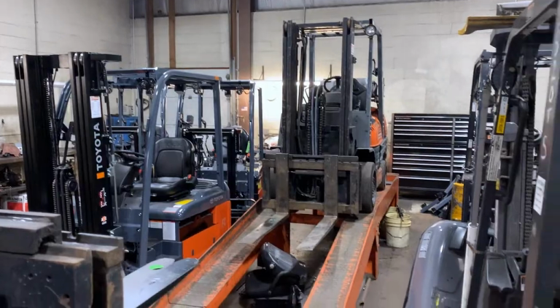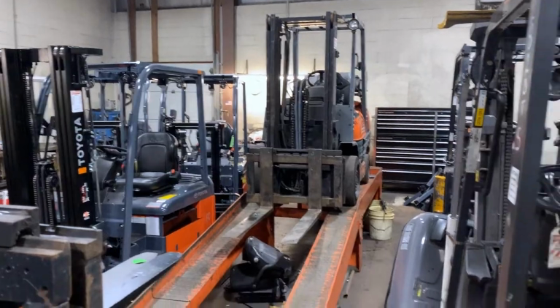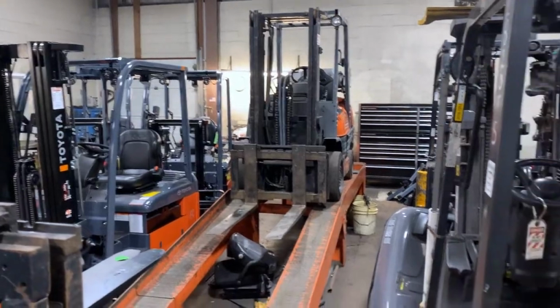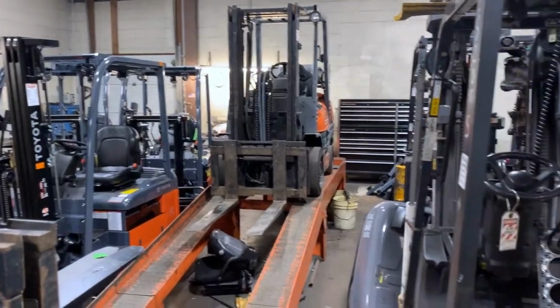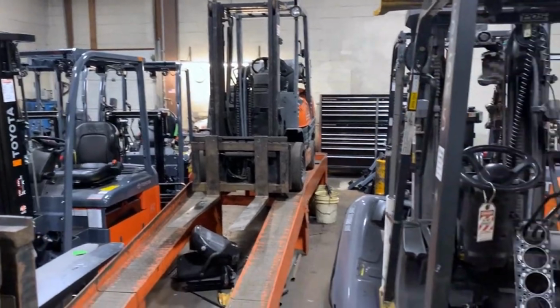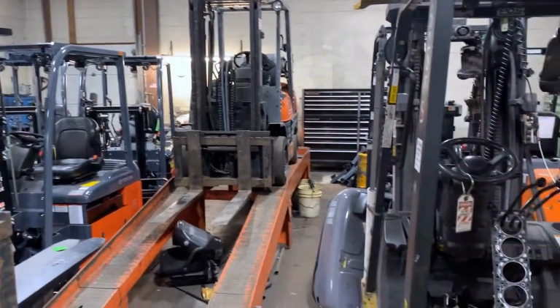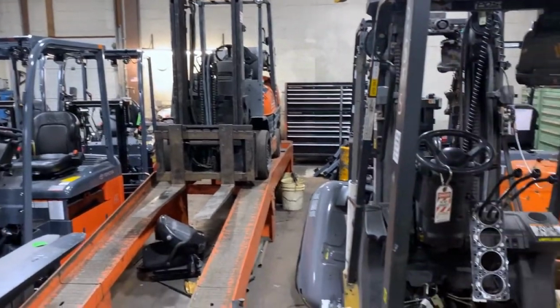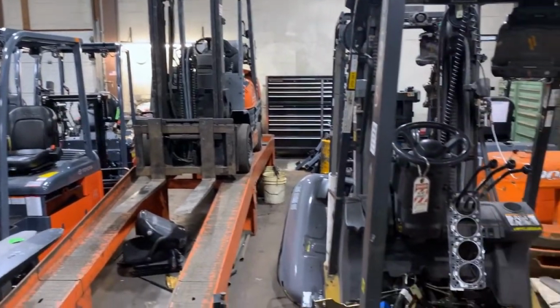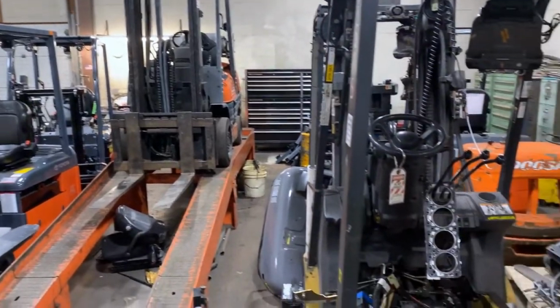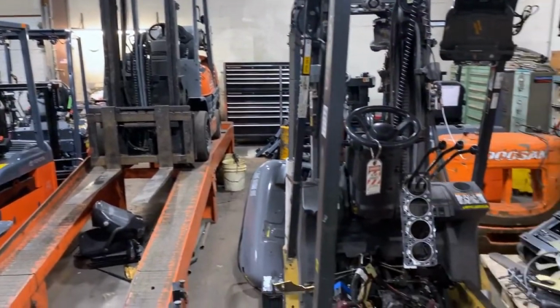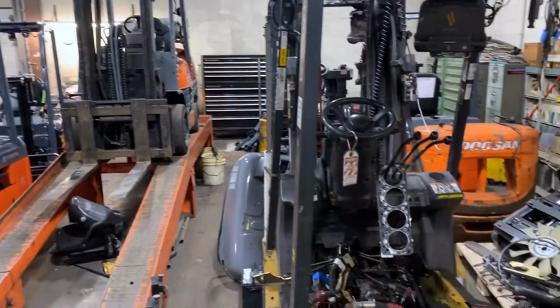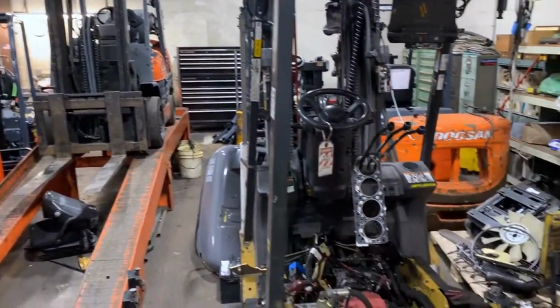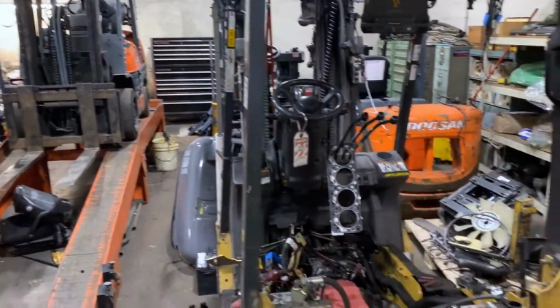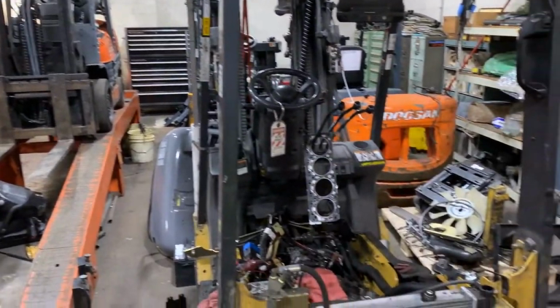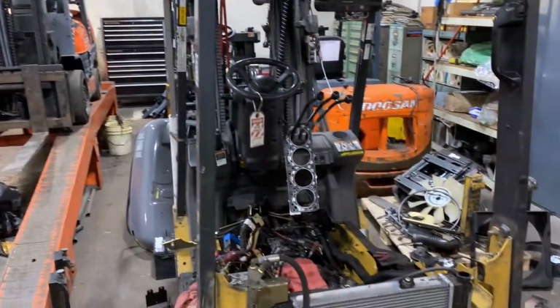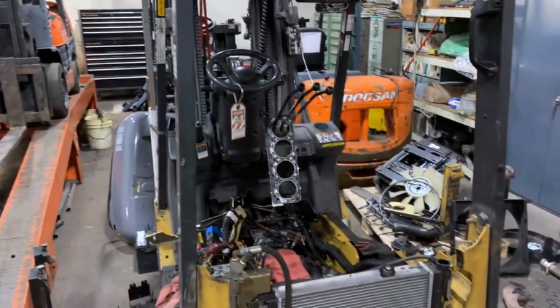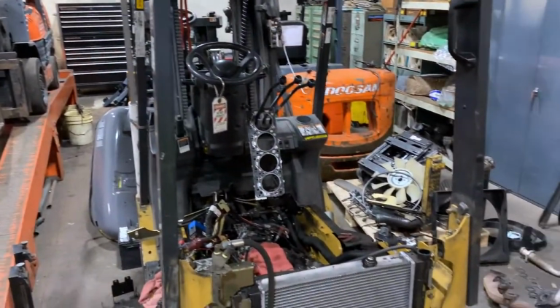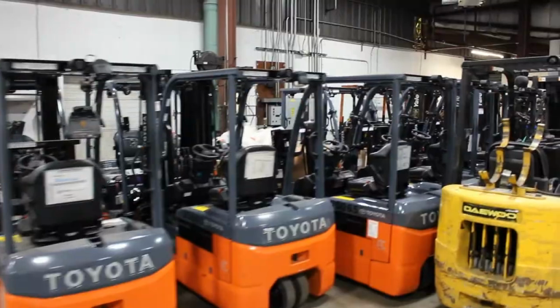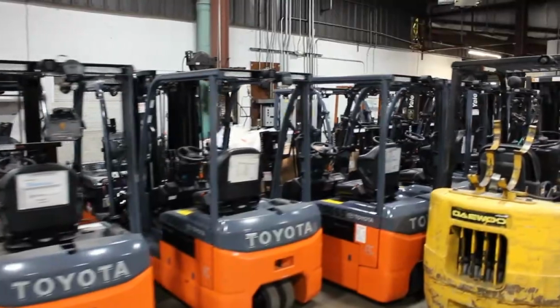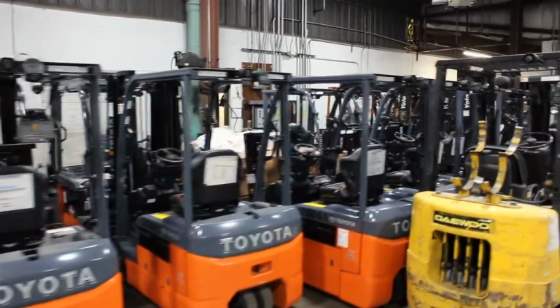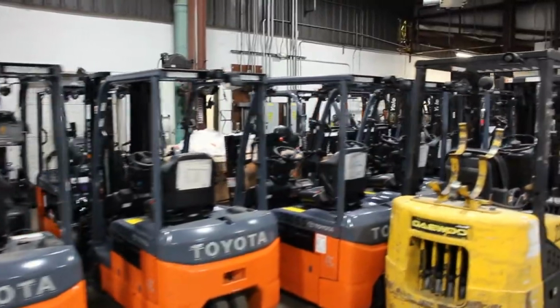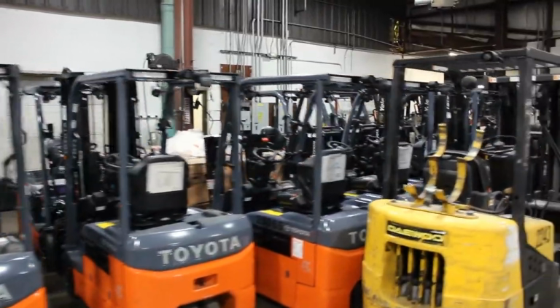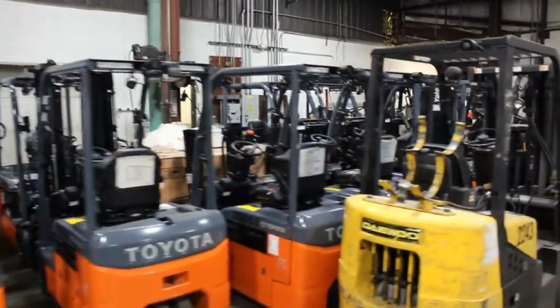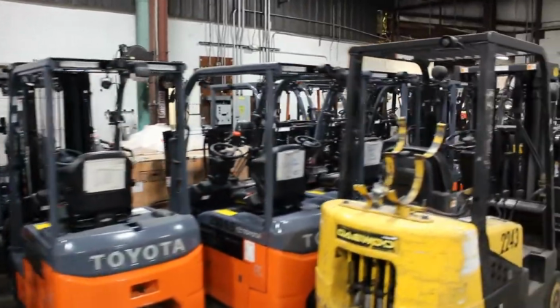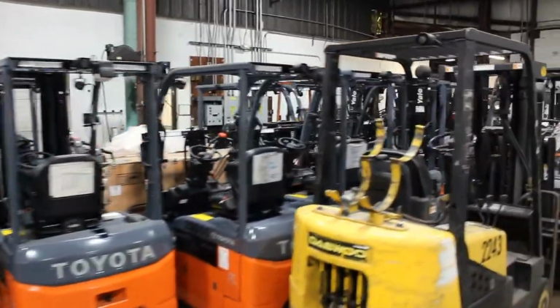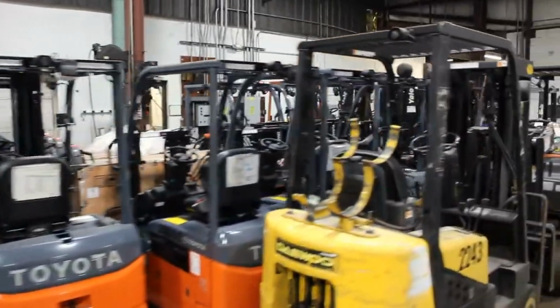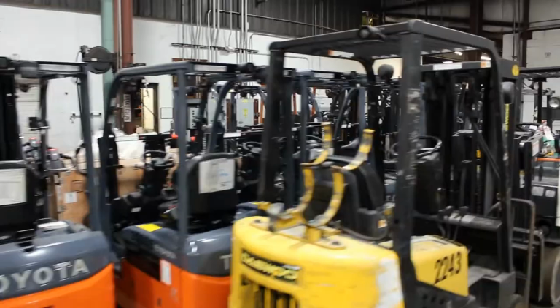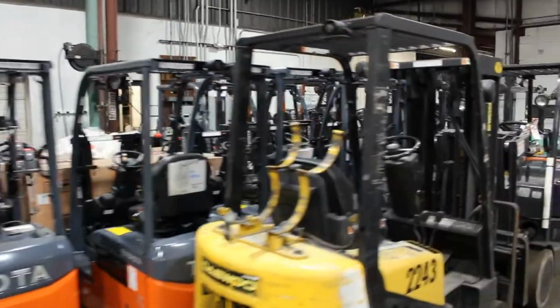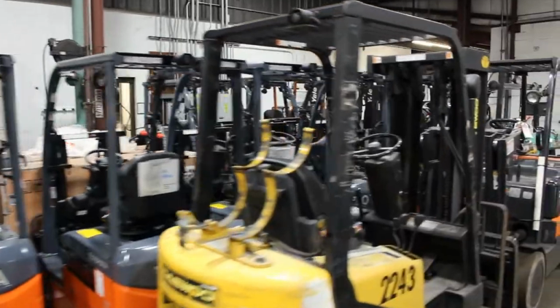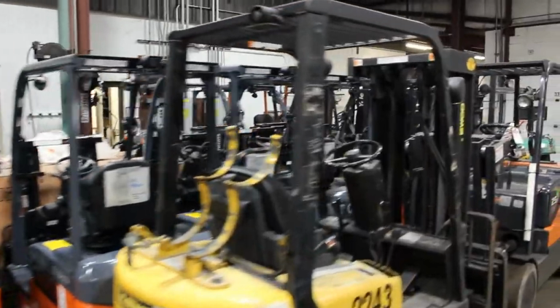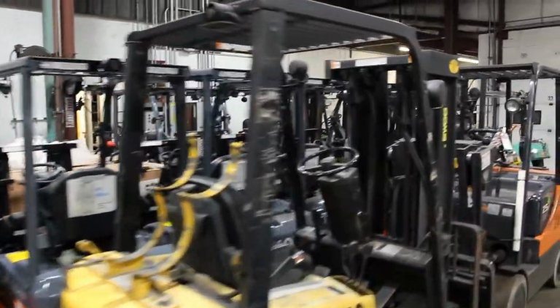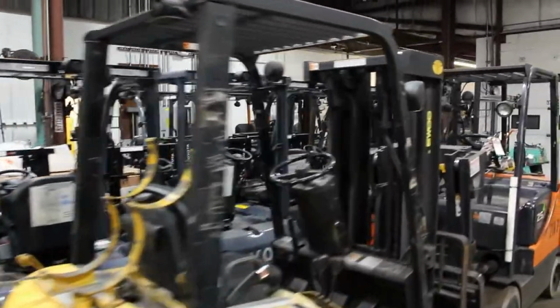Next is our forklift shop. We service forklifts here for our terminal and our other locations as needed.